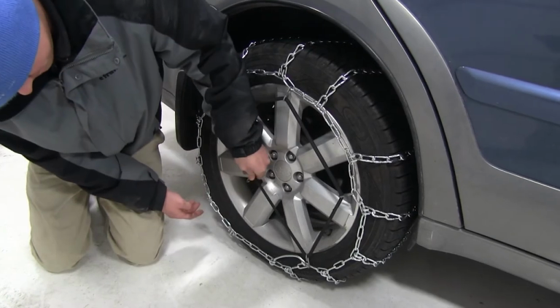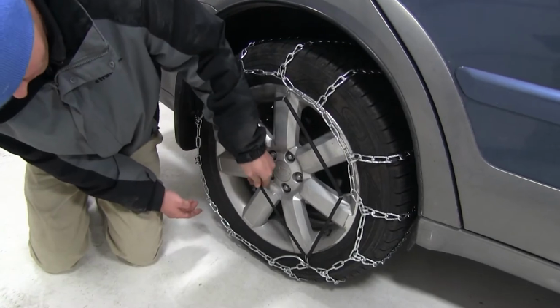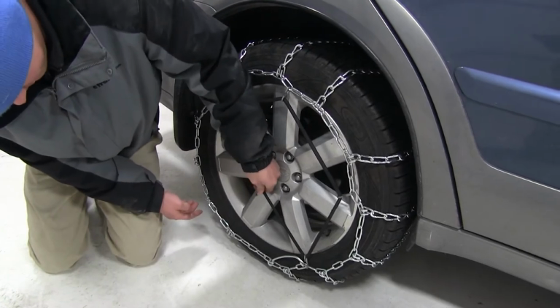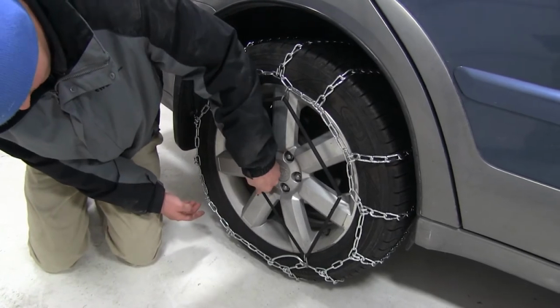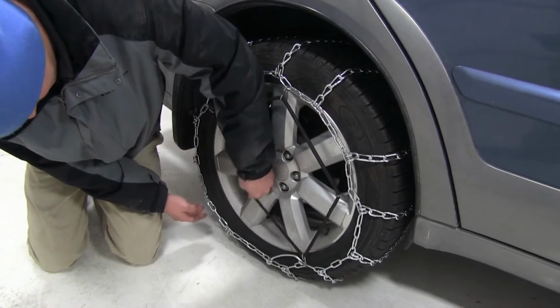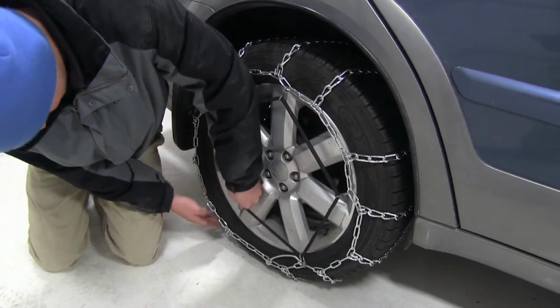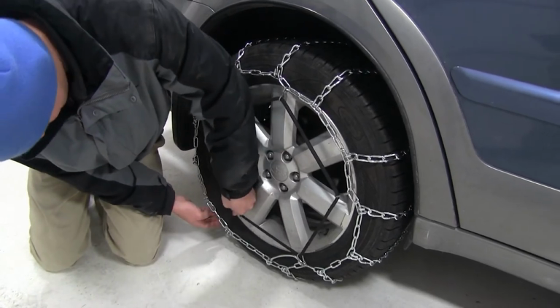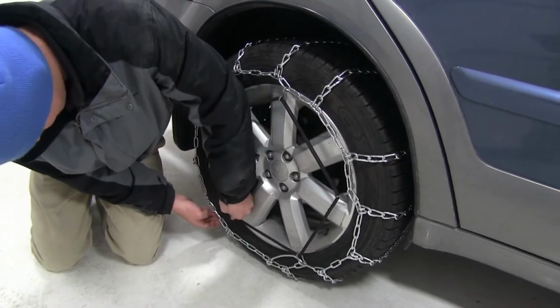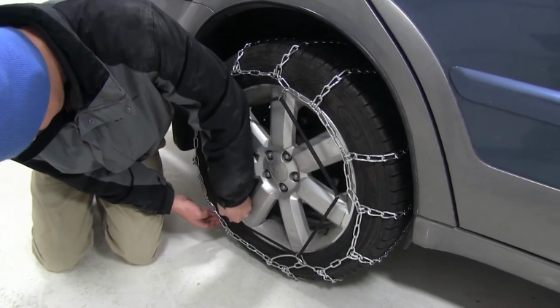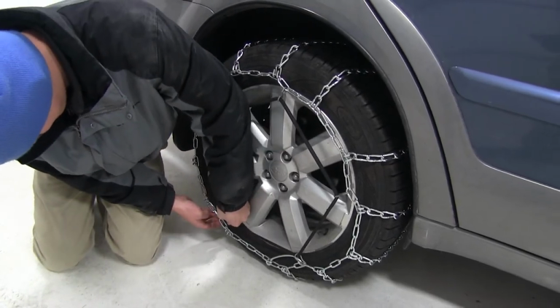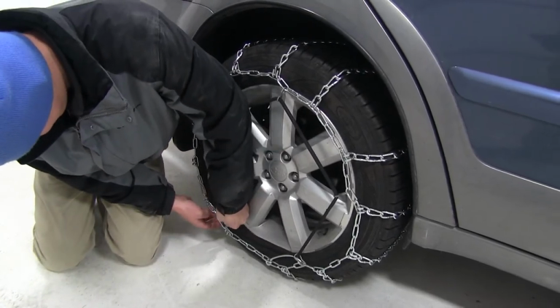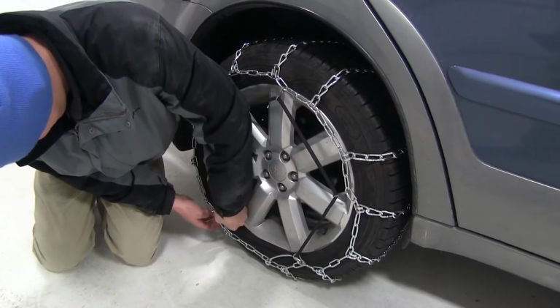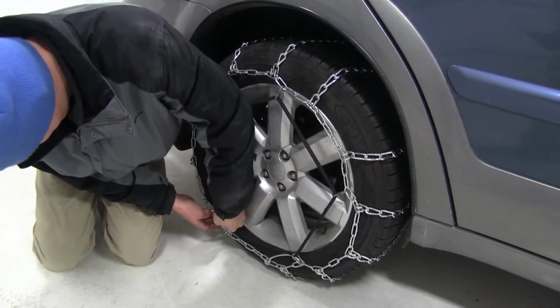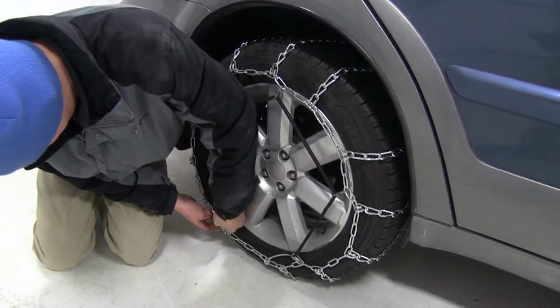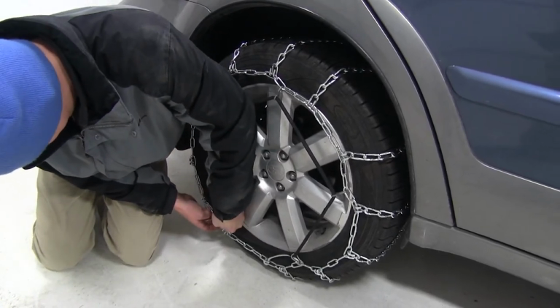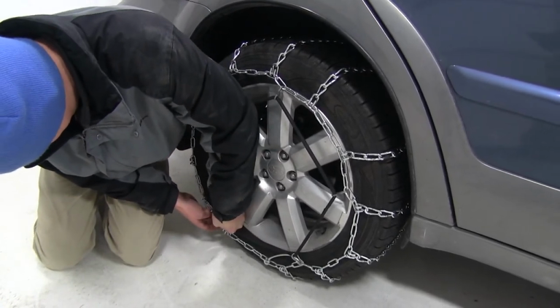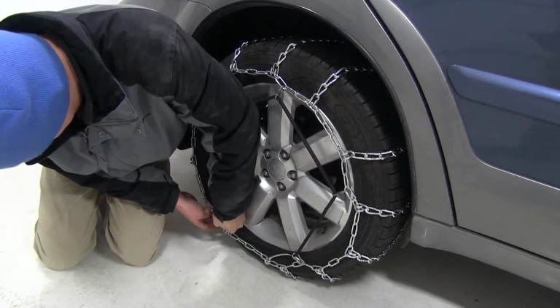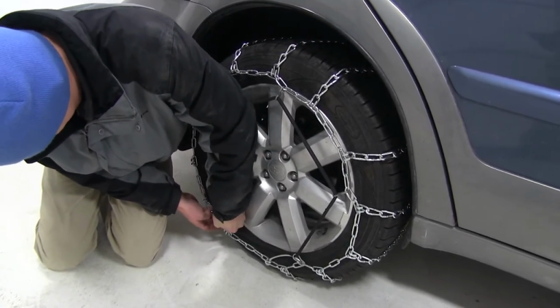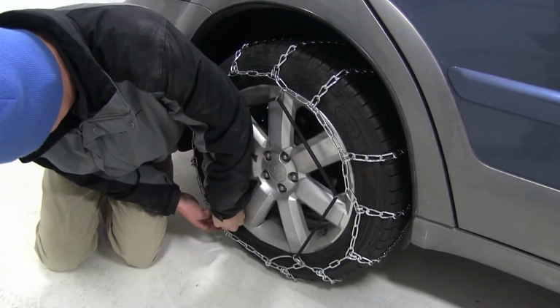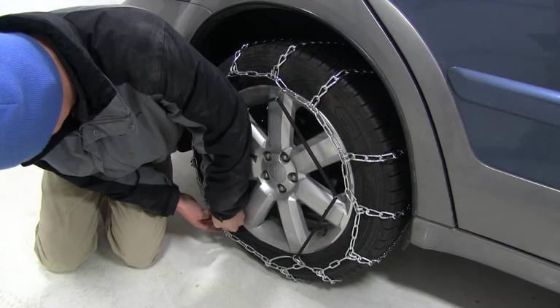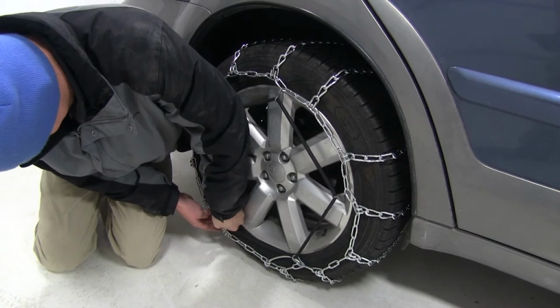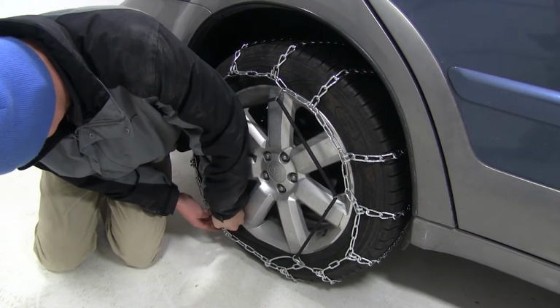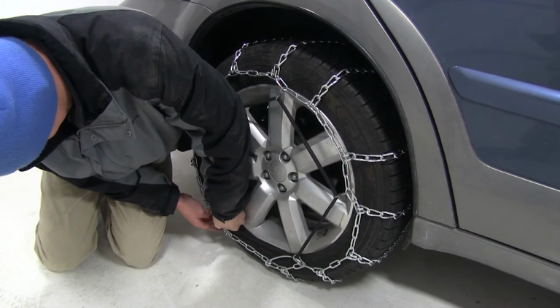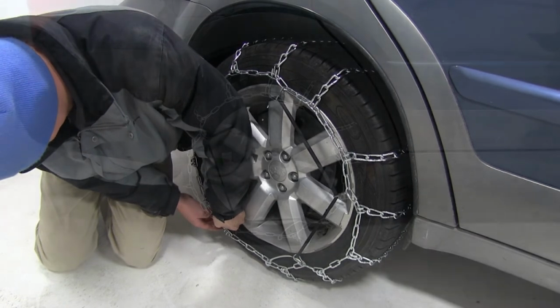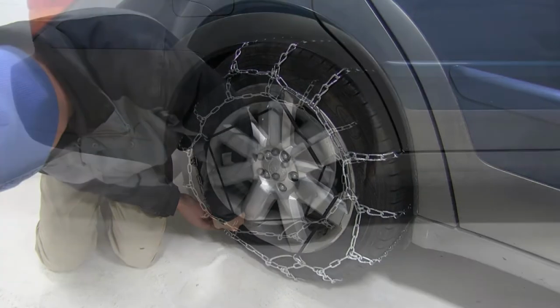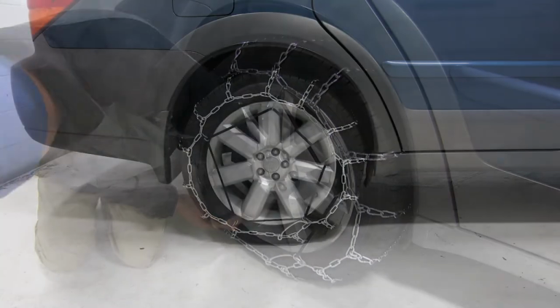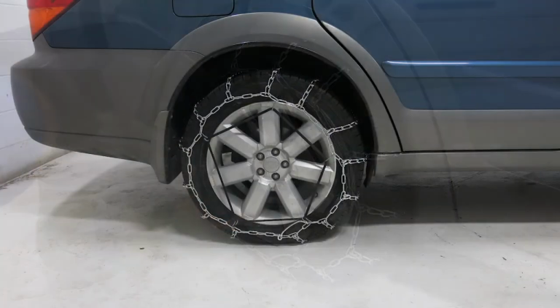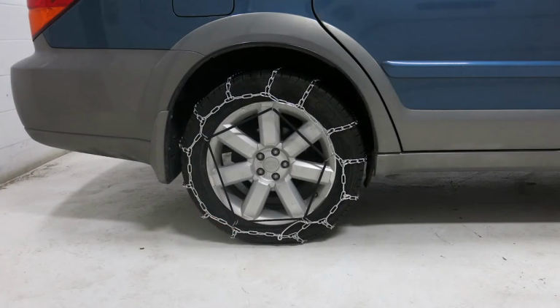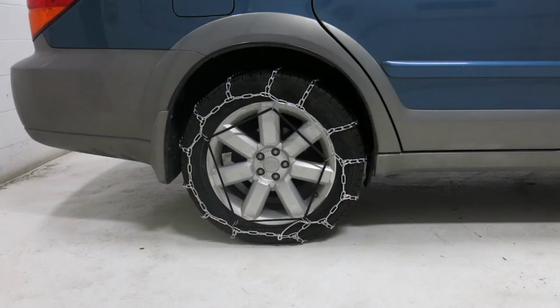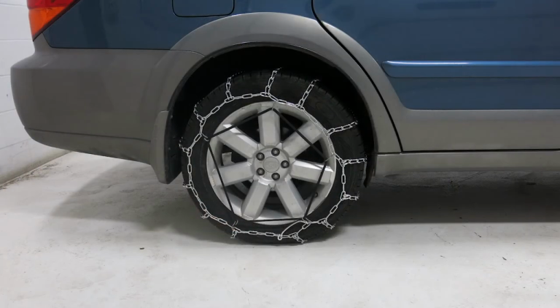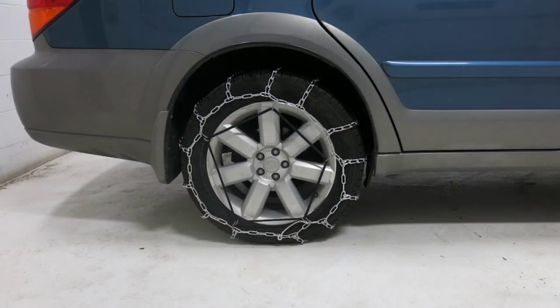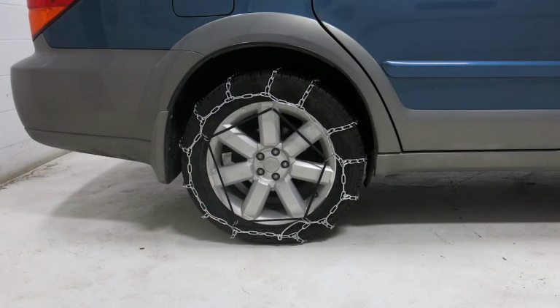Again, with the hooks facing out, we'll work in a pentagonal shape, moving around the diameter of the tire. Once we have all five hooks secured, that'll complete the tensioner installation.